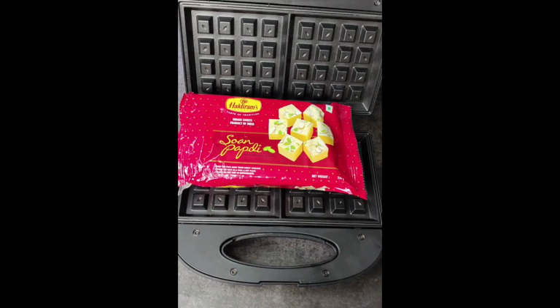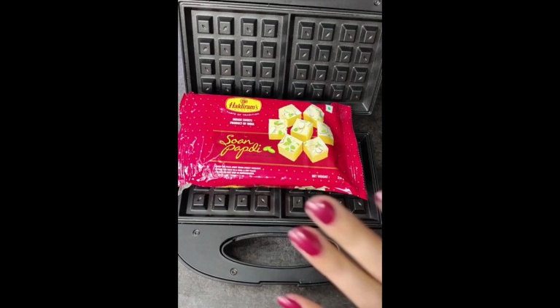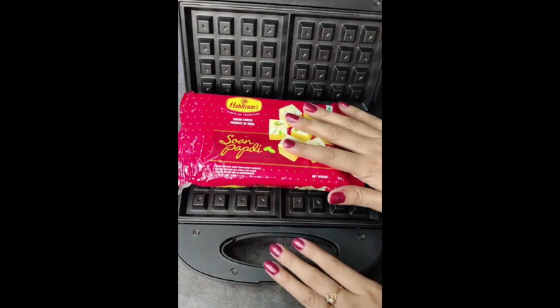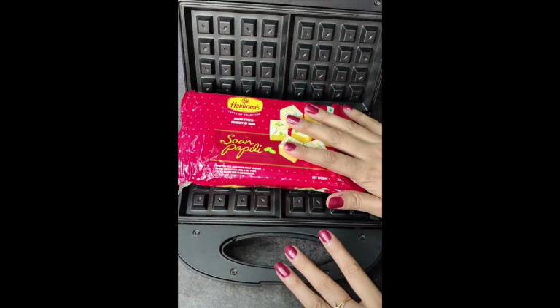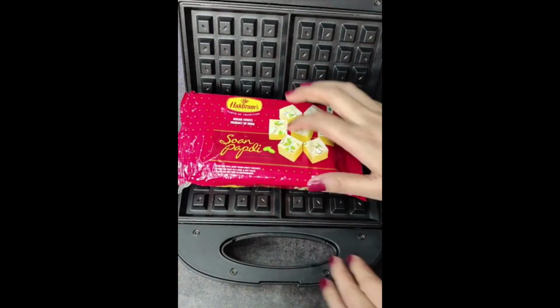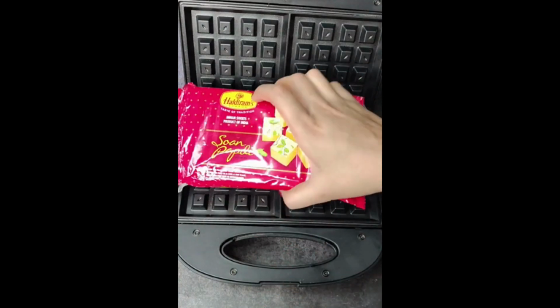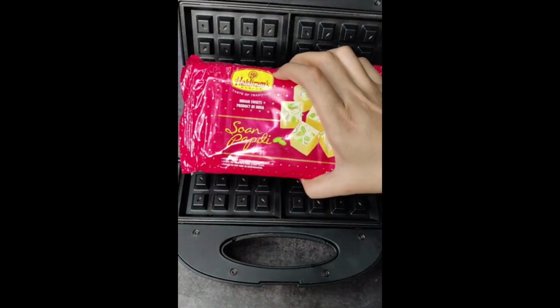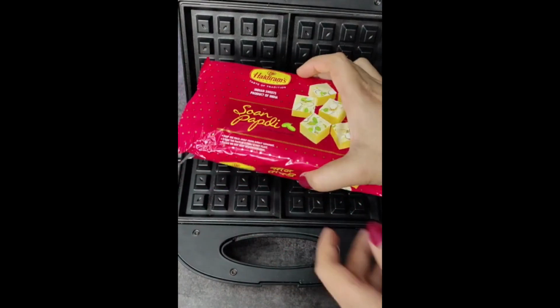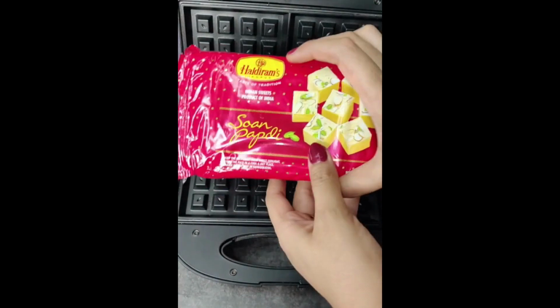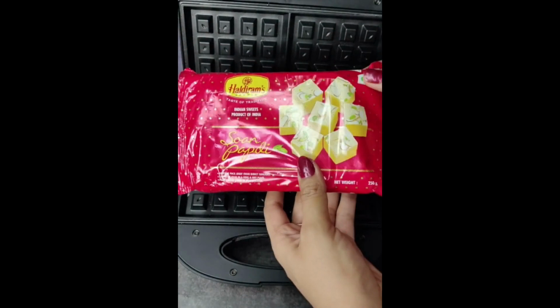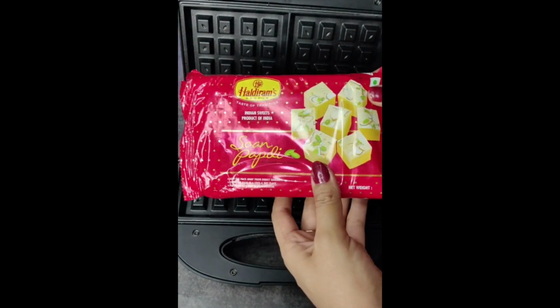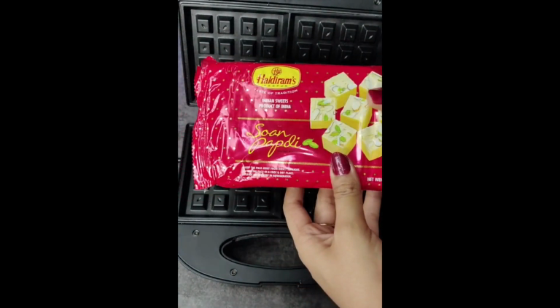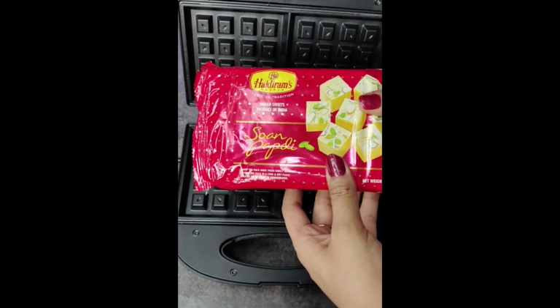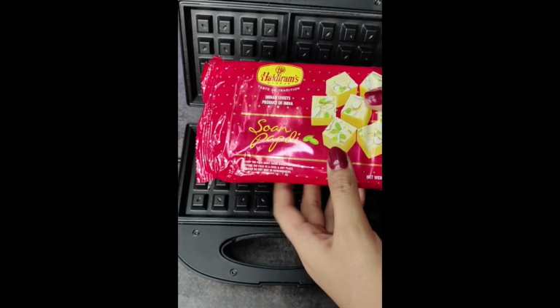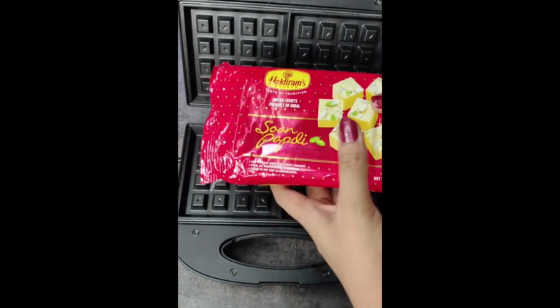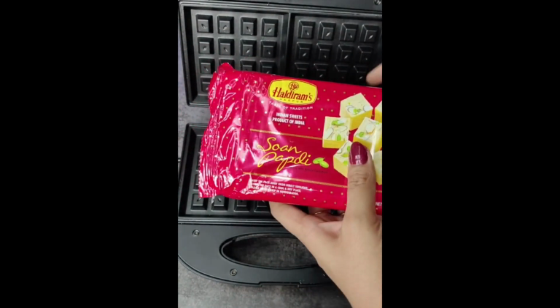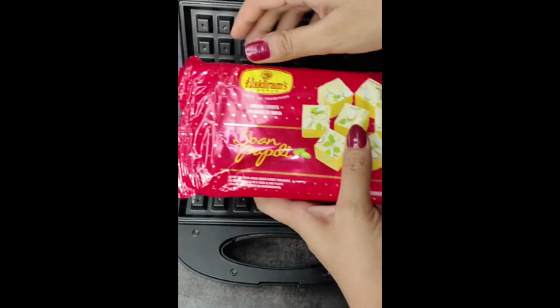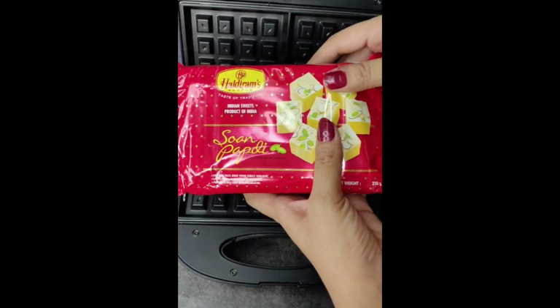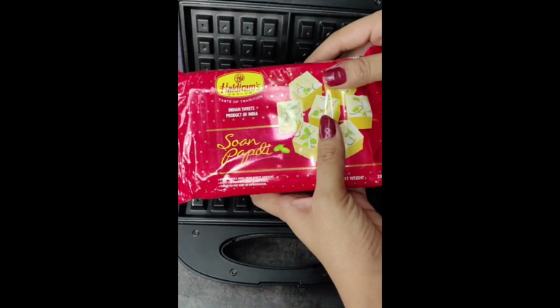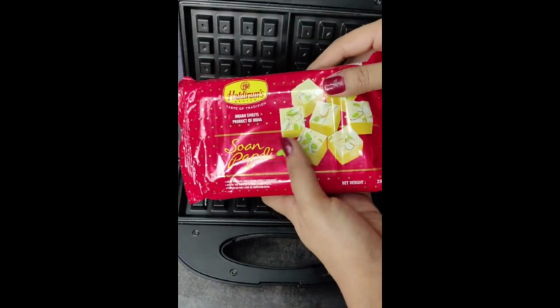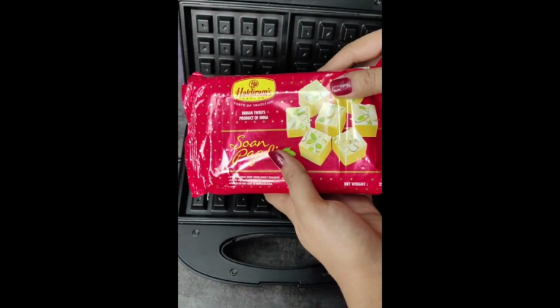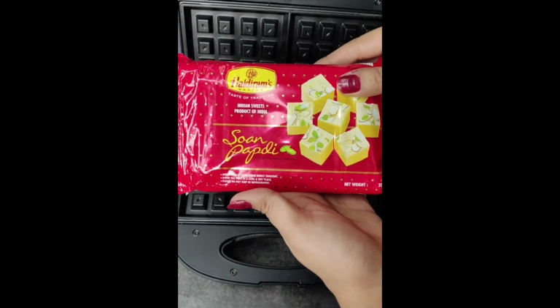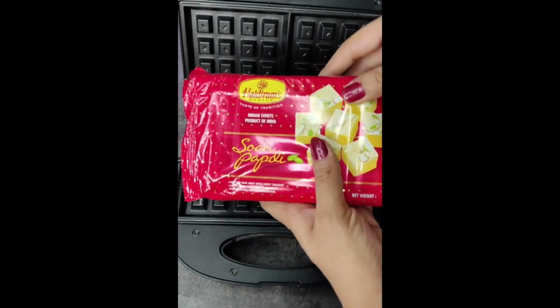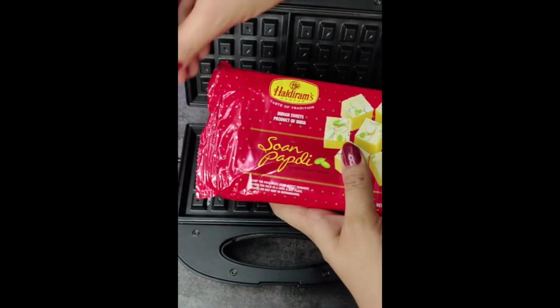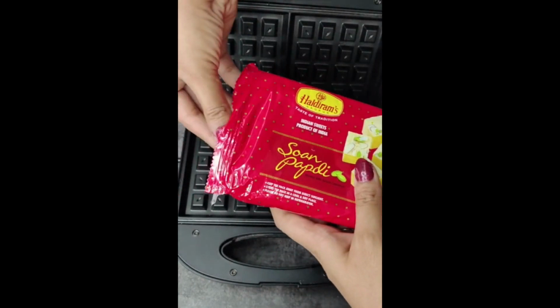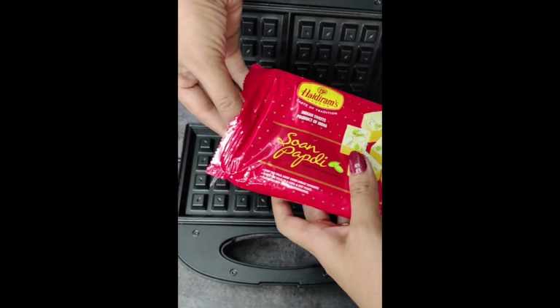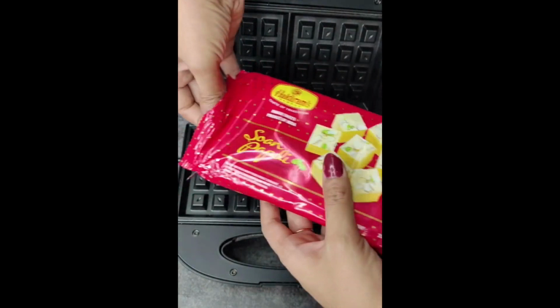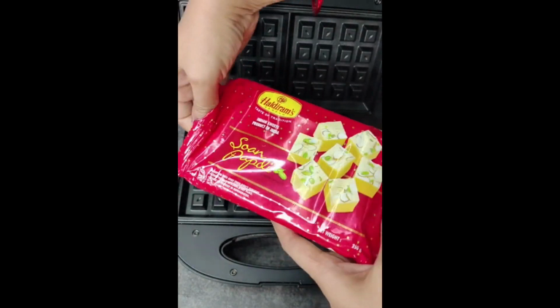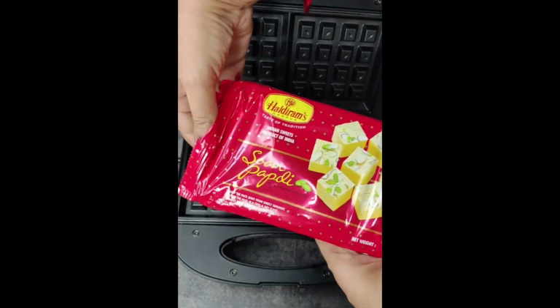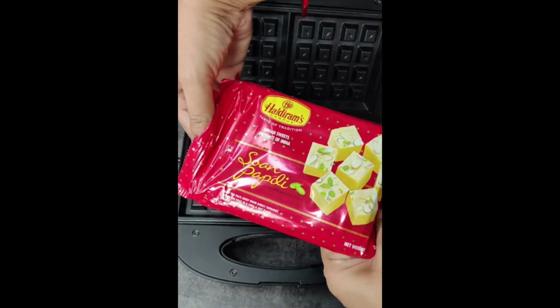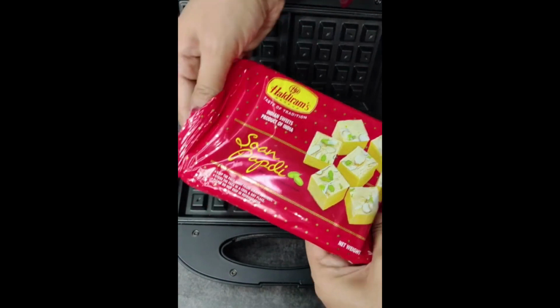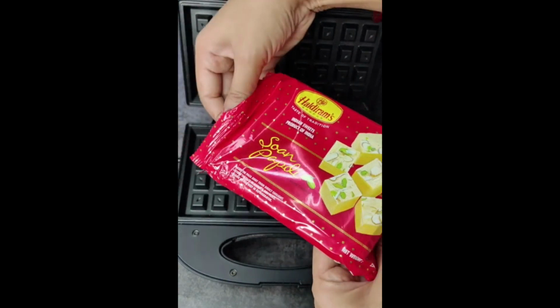Hey guys, so today is day 5 of the 30 days waffle challenge.